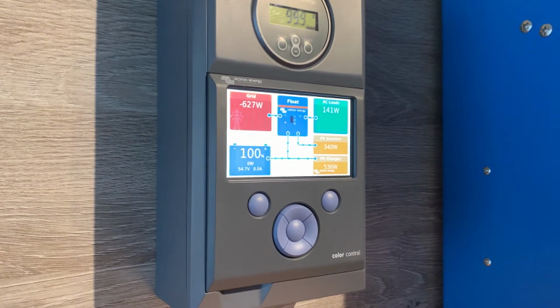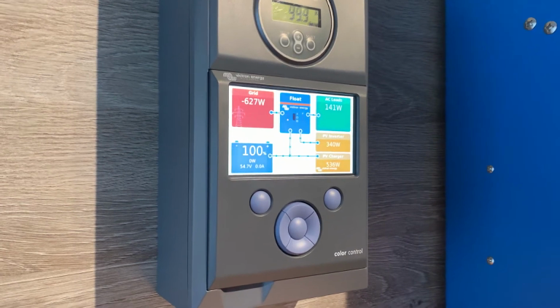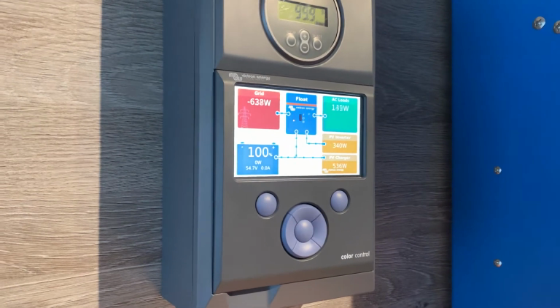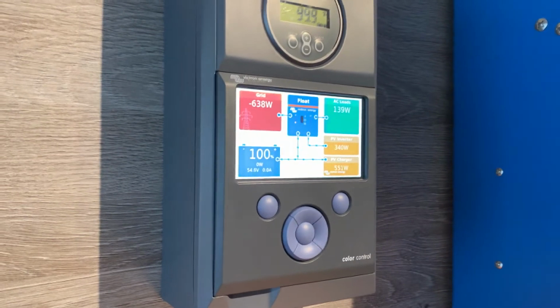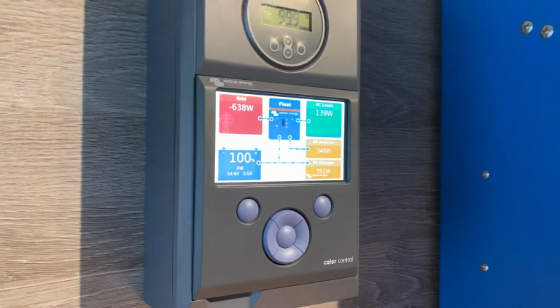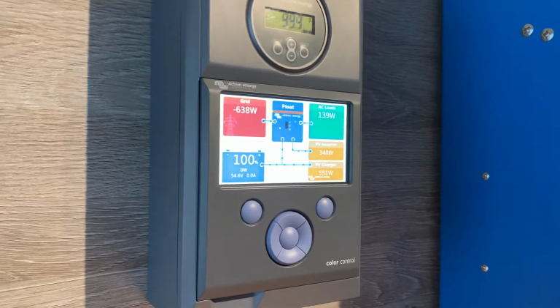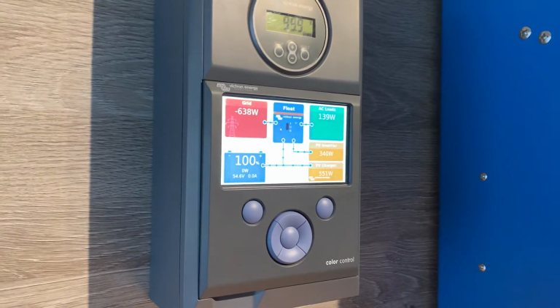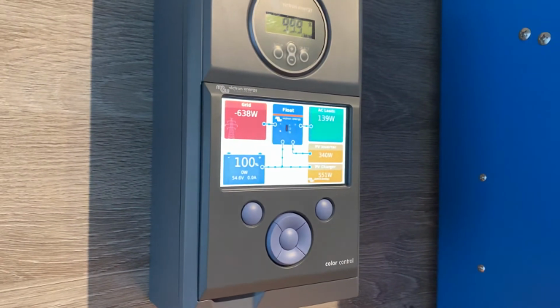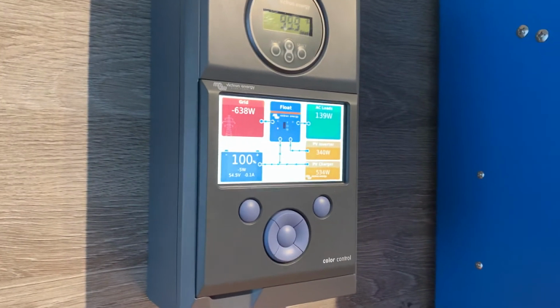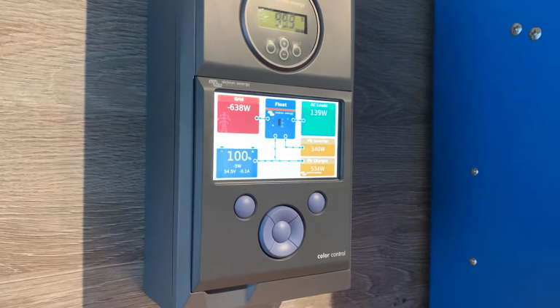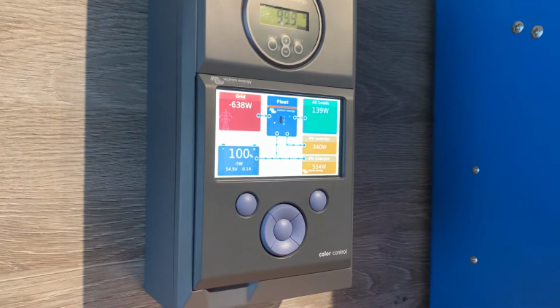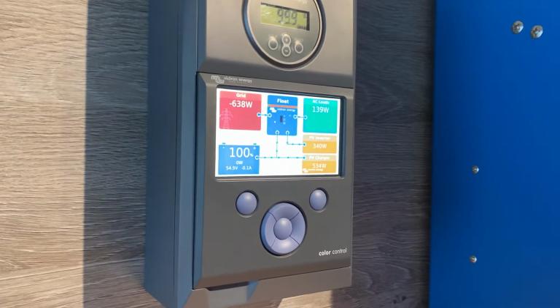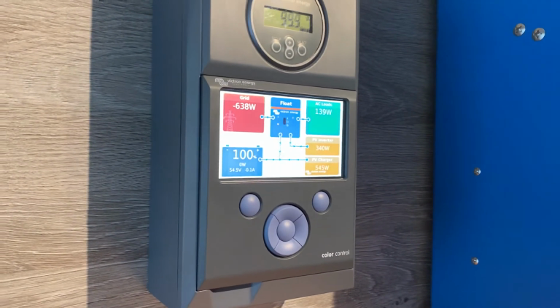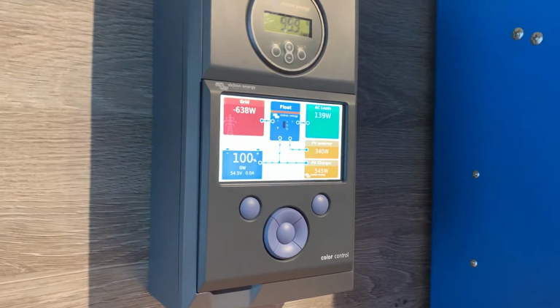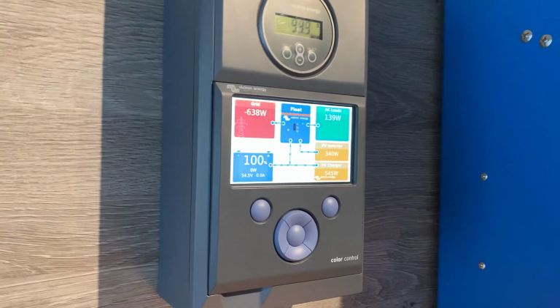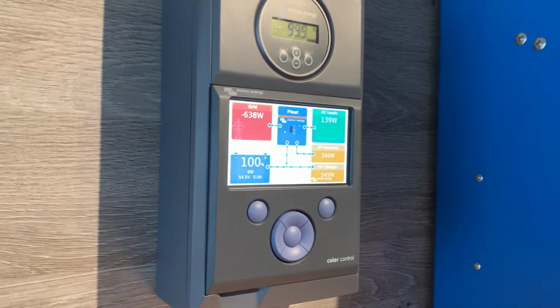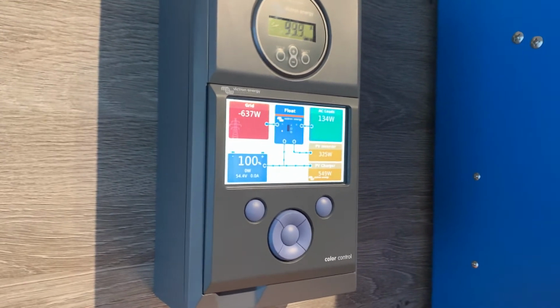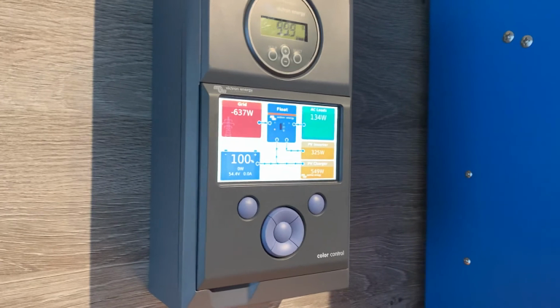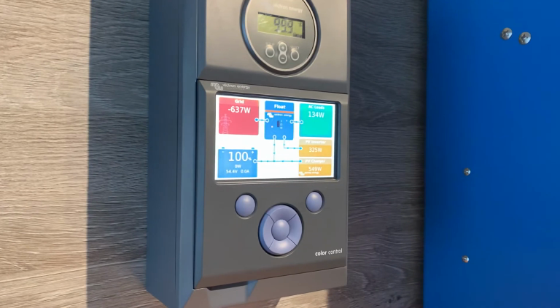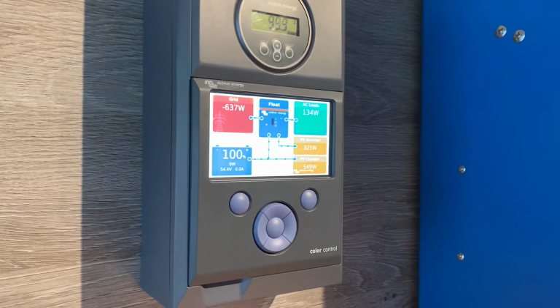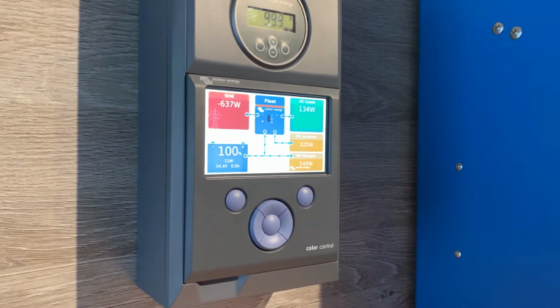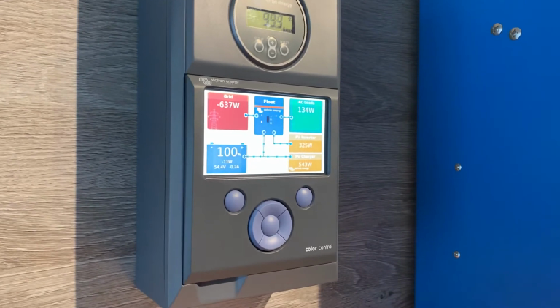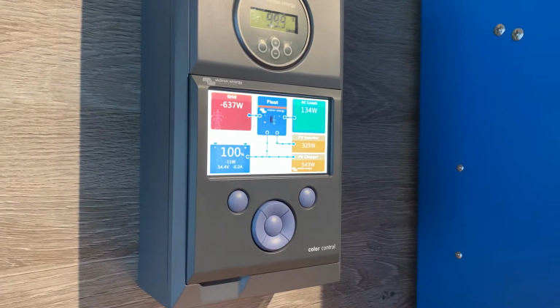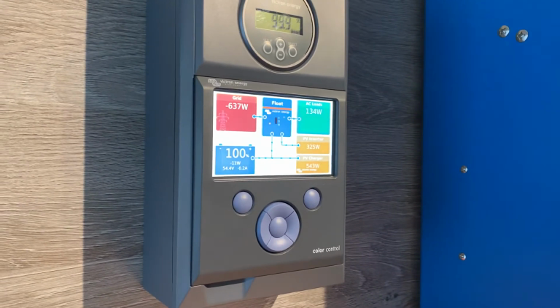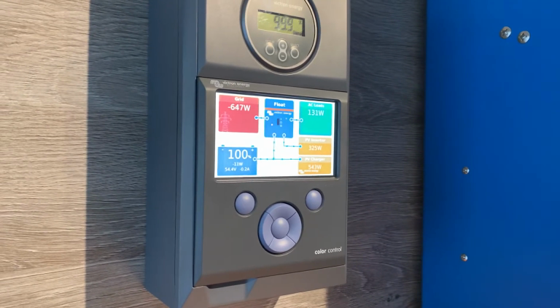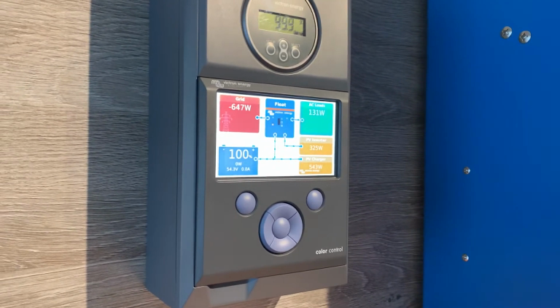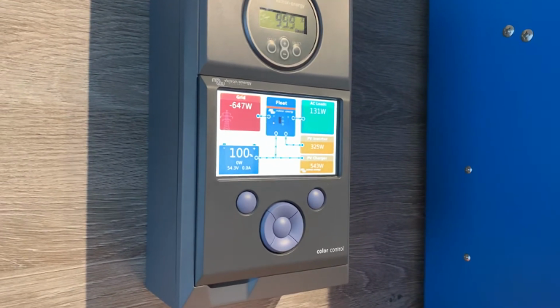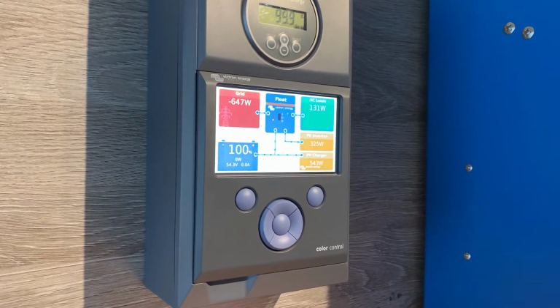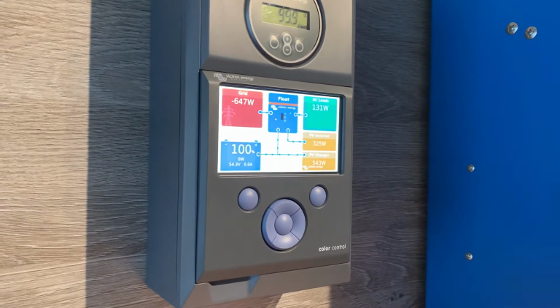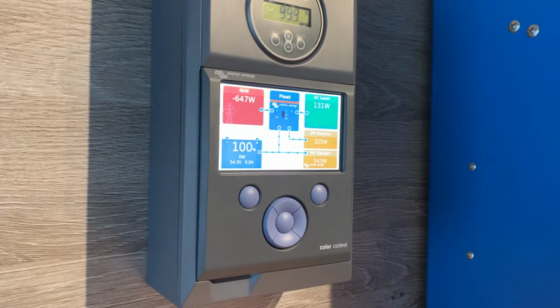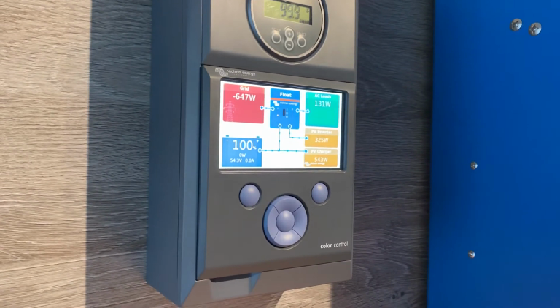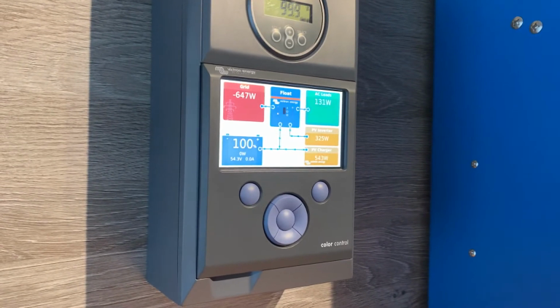Hello, I'm Nicholas from Greenhouse Solar, and today I'll be showing you how to connect your color control to a new Wi-Fi network.